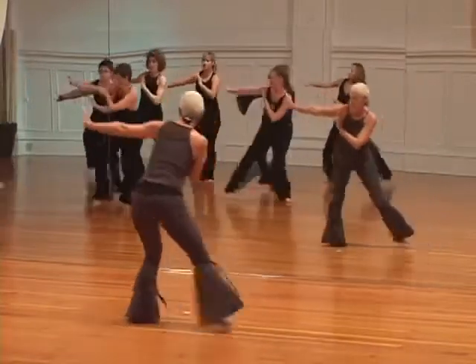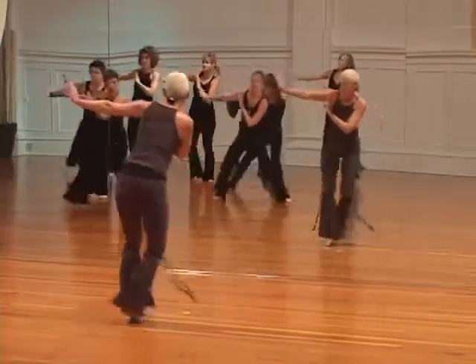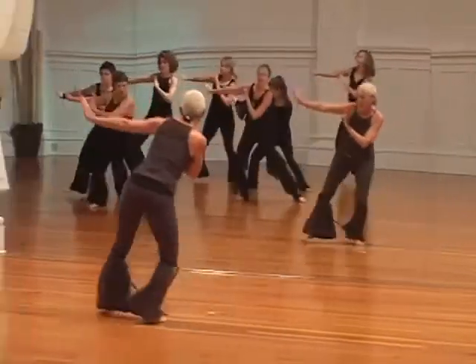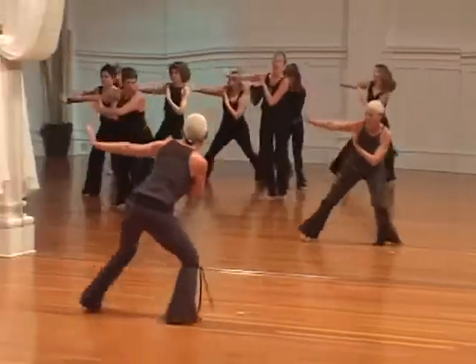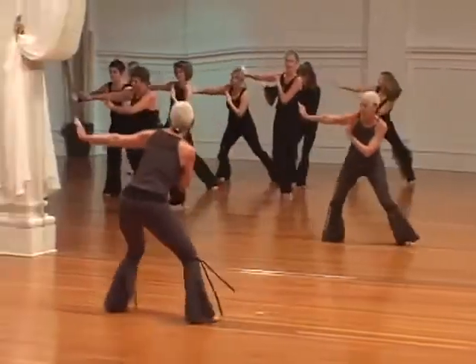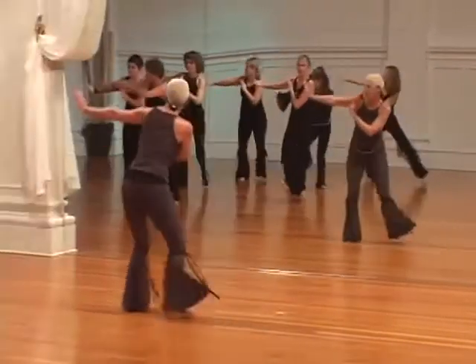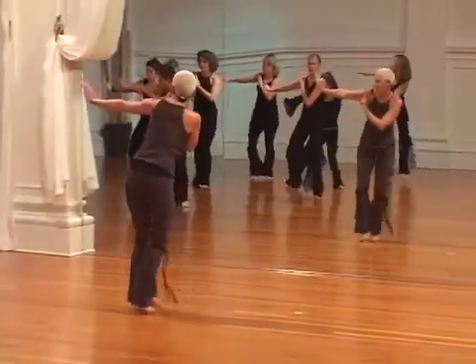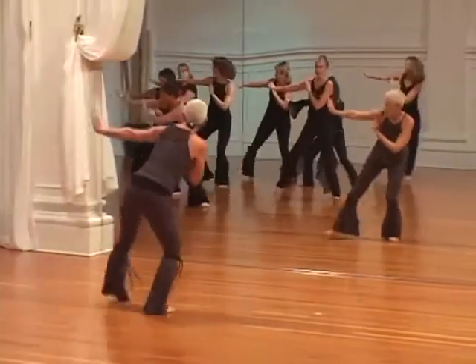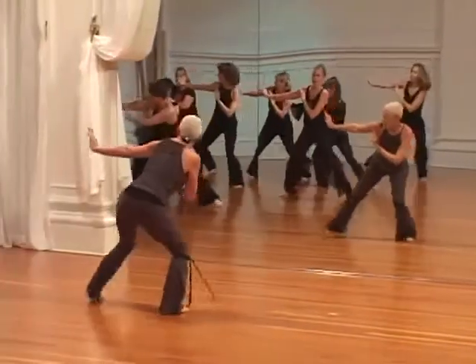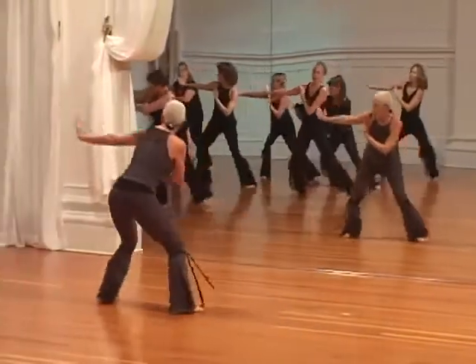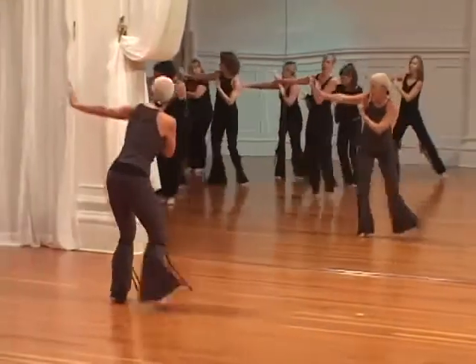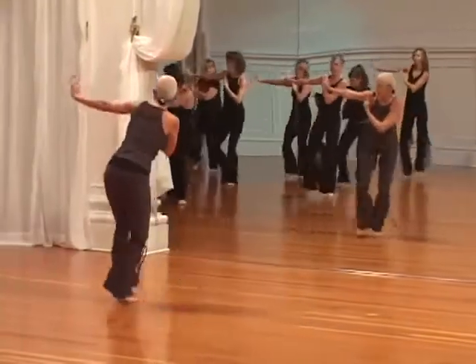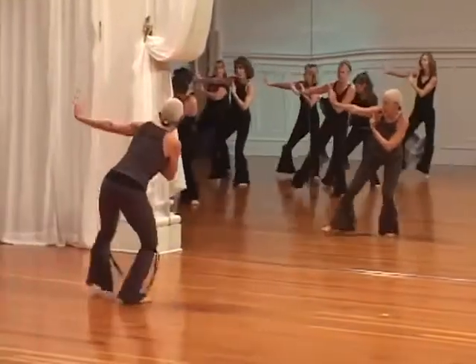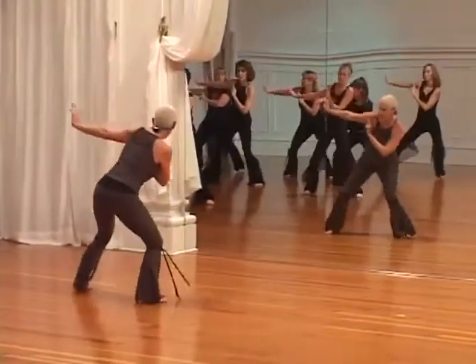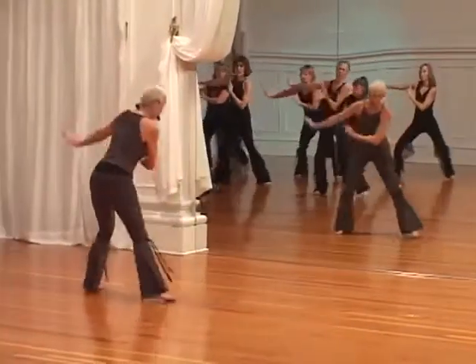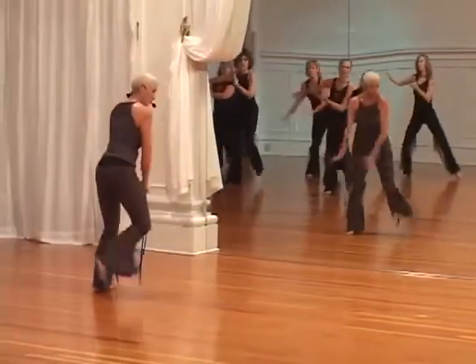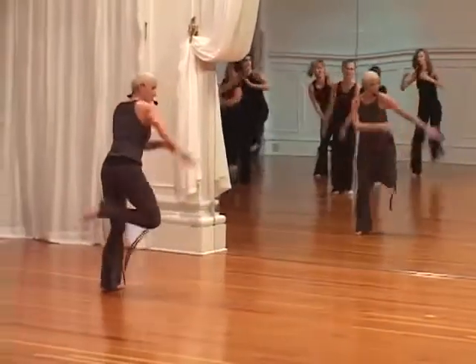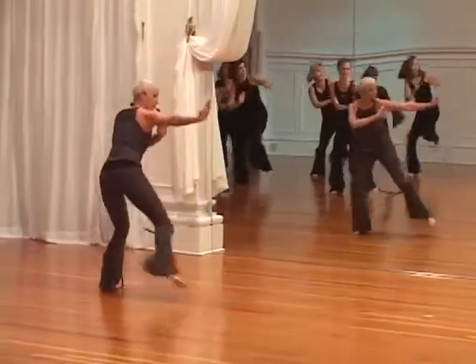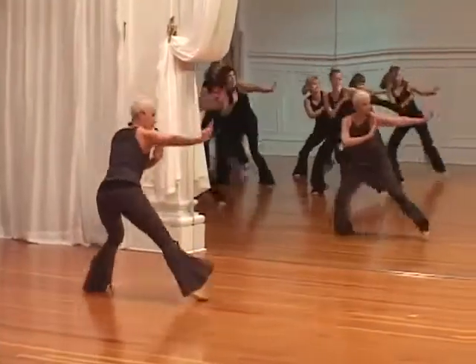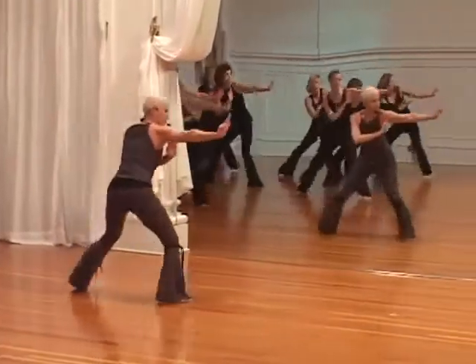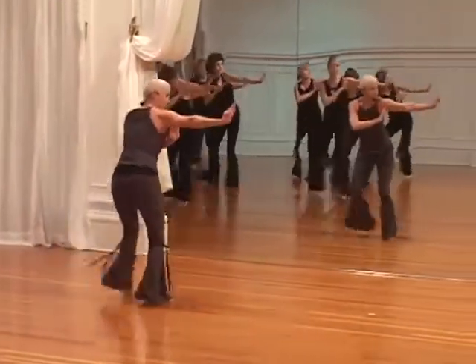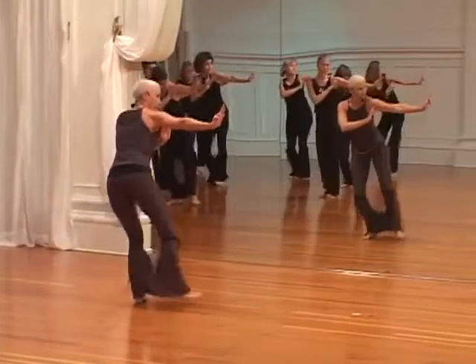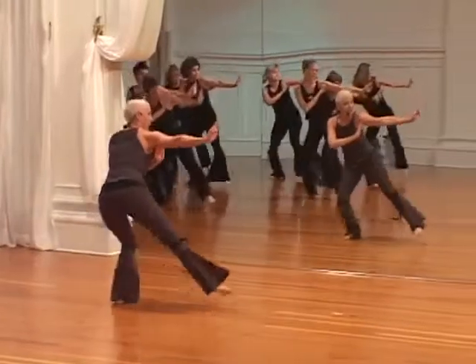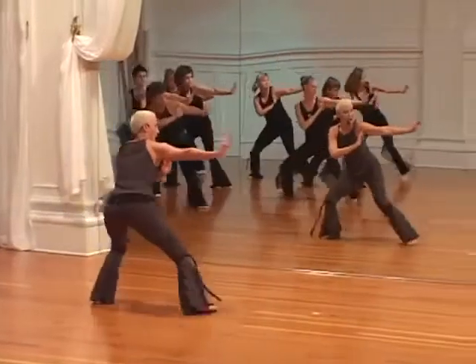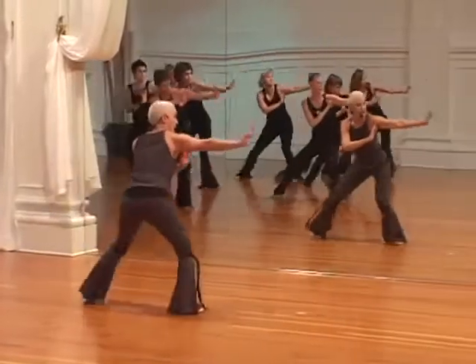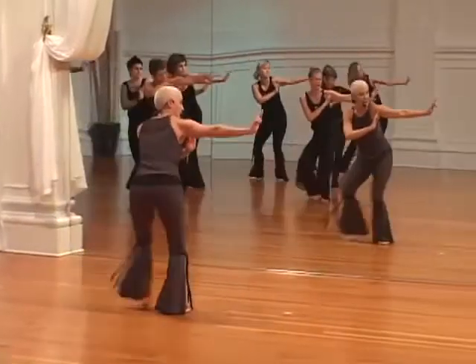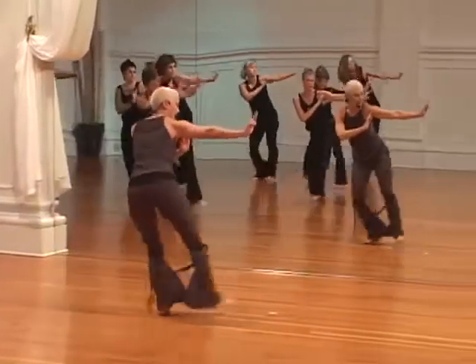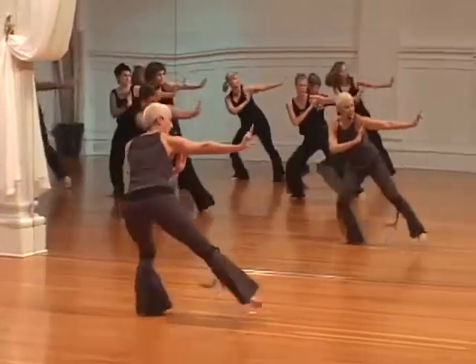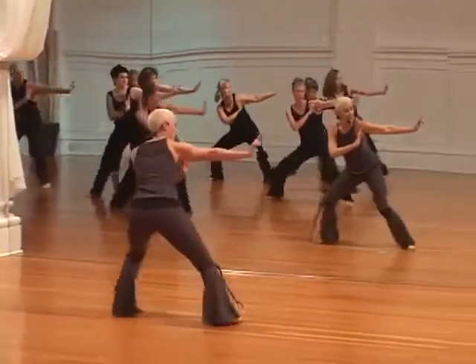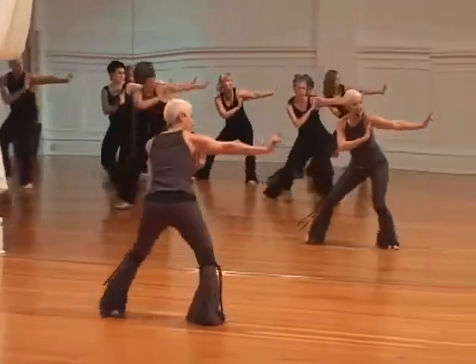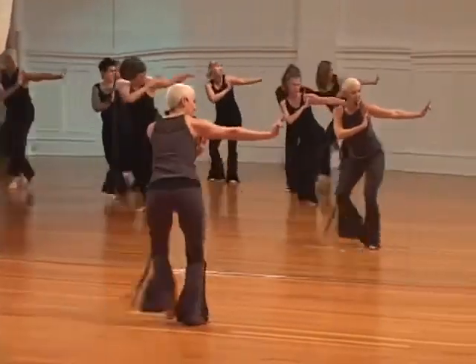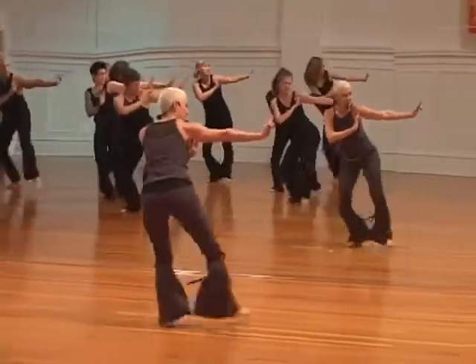One, two, three, and four. Shift it. Now stay low.